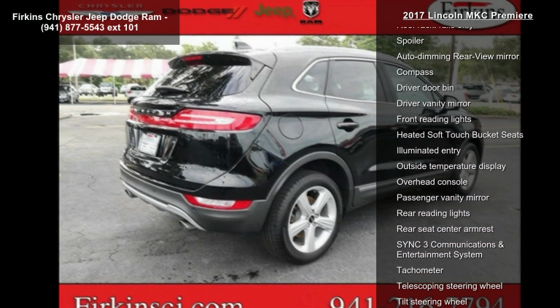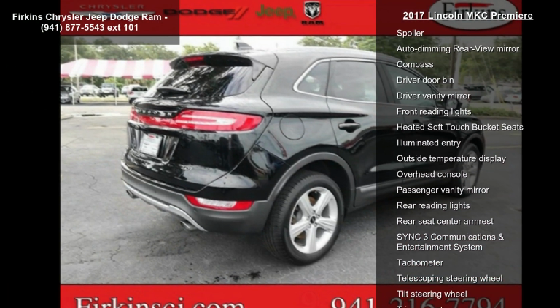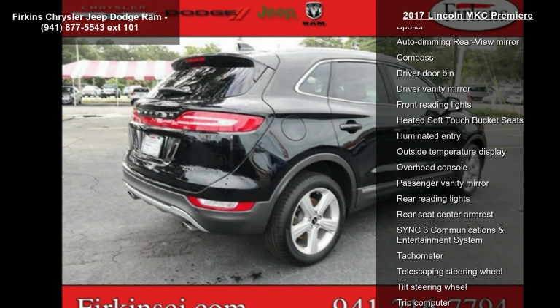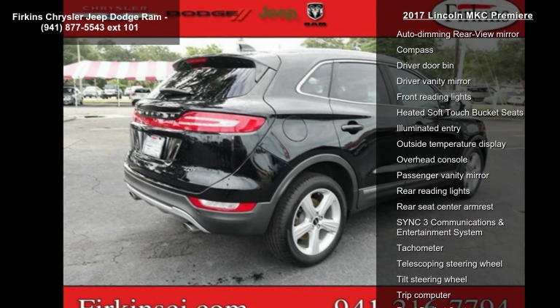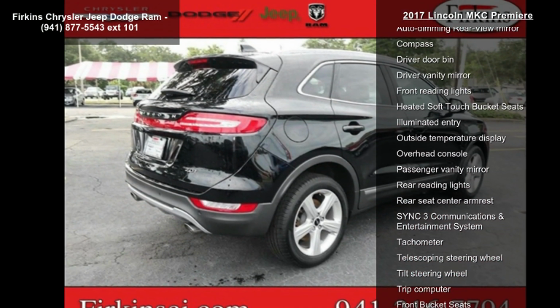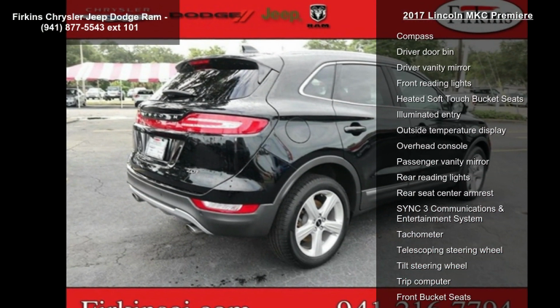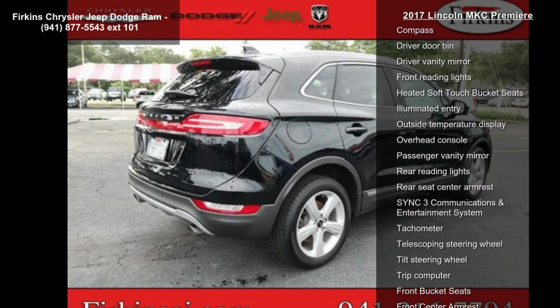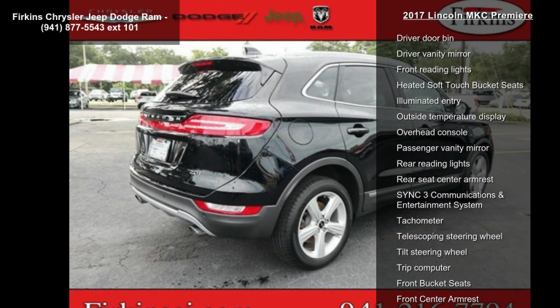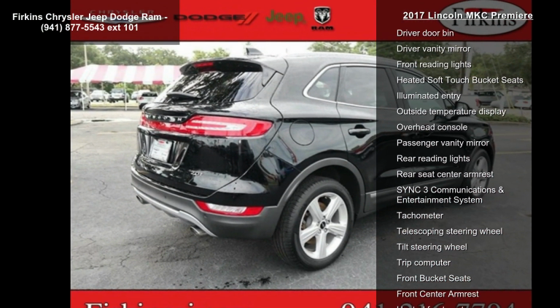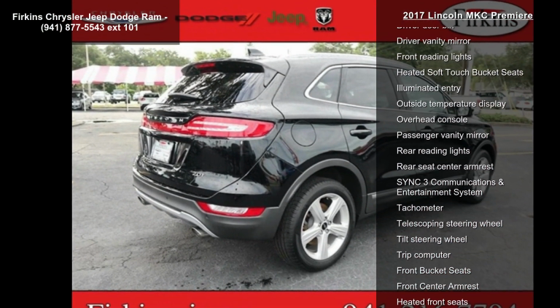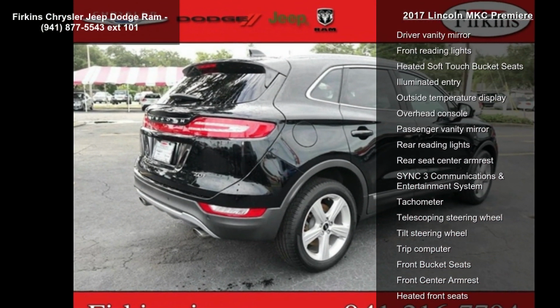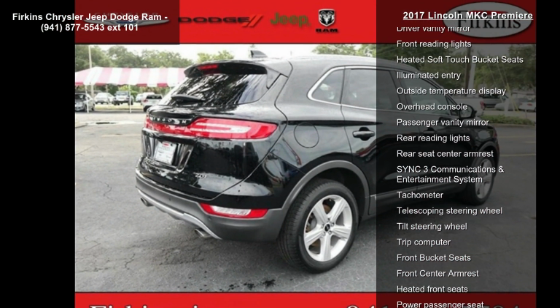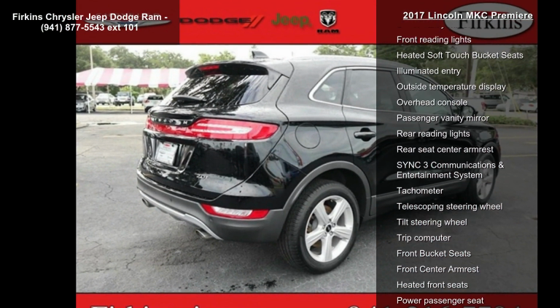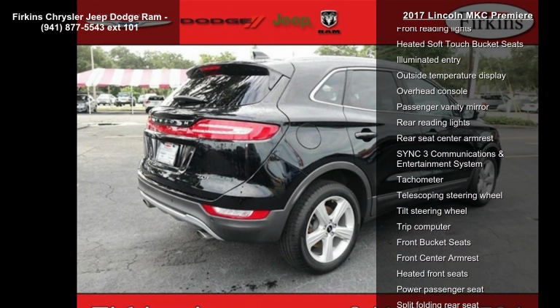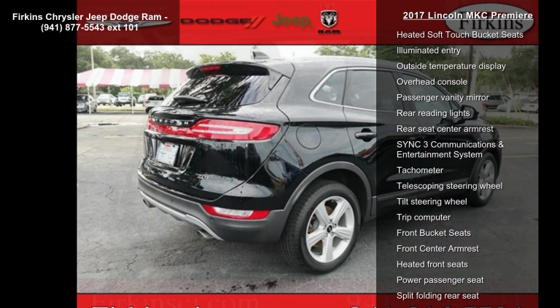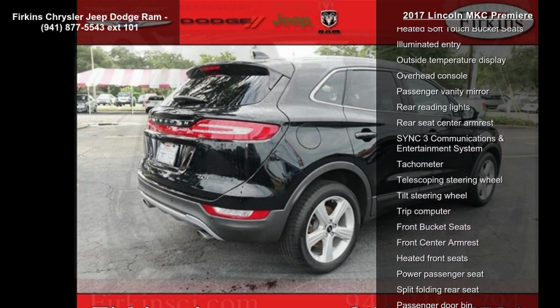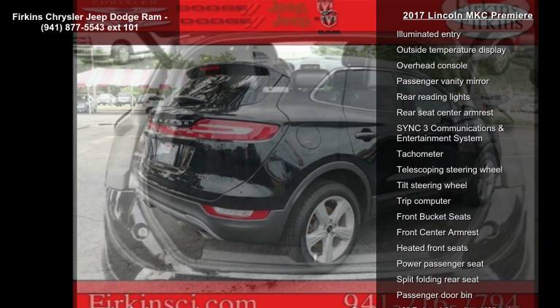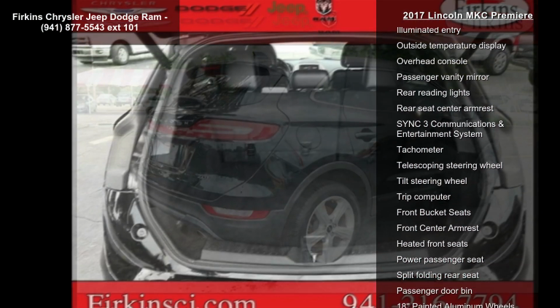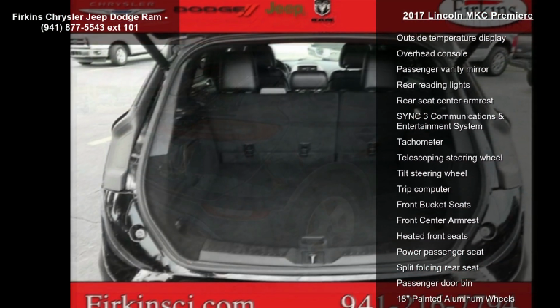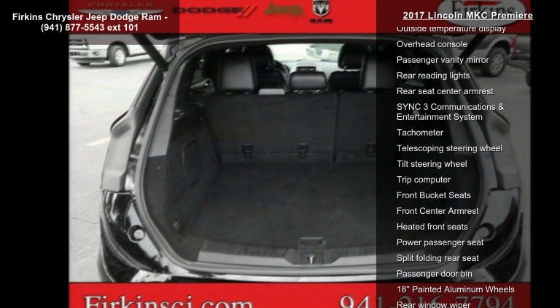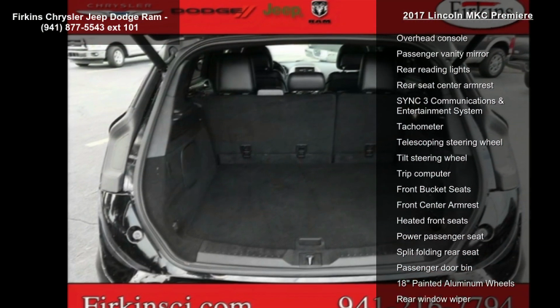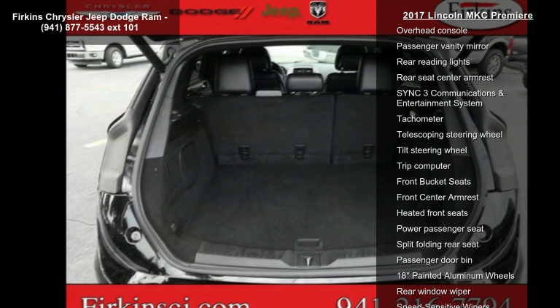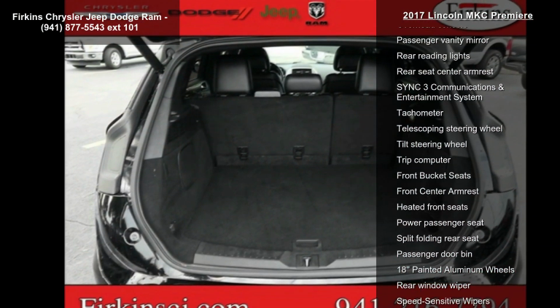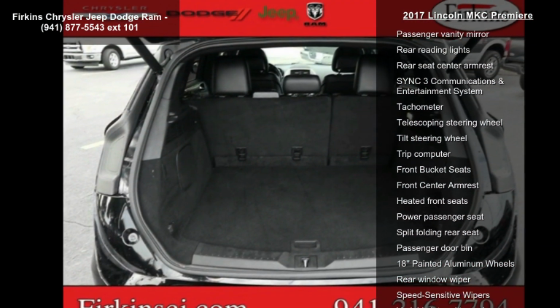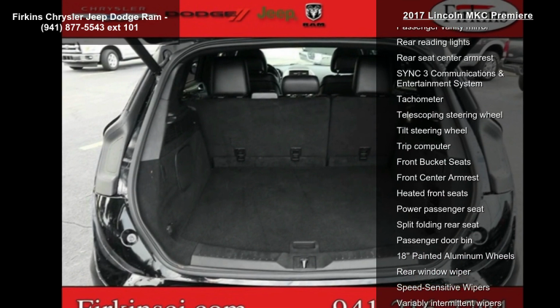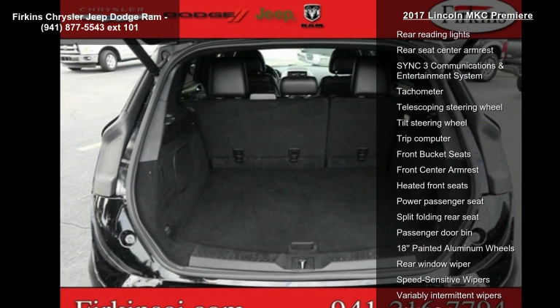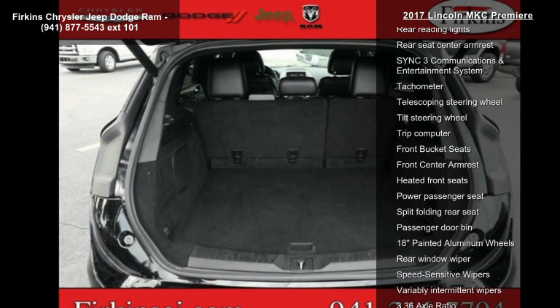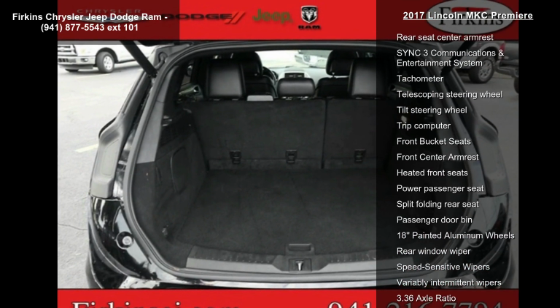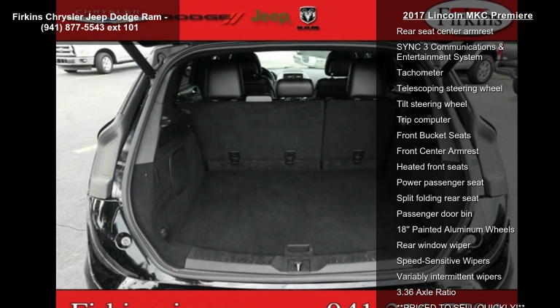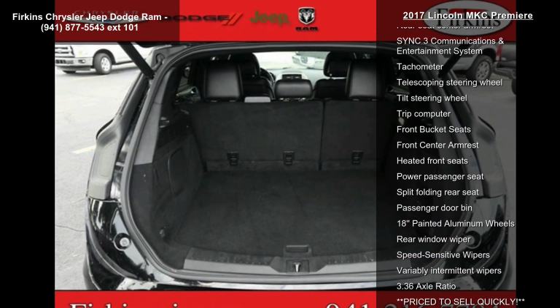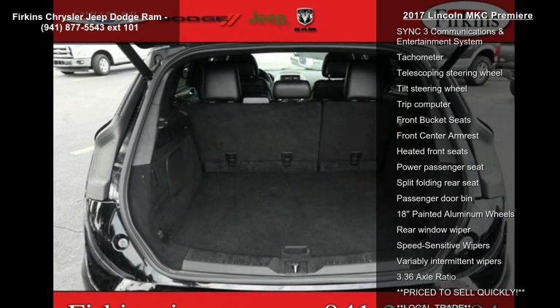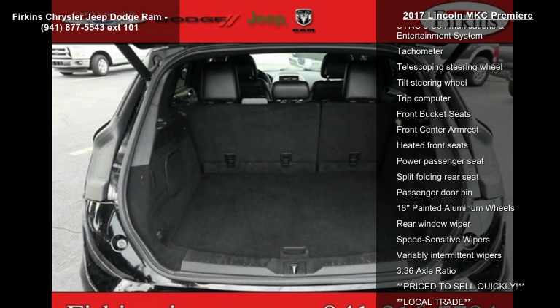Let us put you in the driver's seat today. Call or click to contact our dealership.